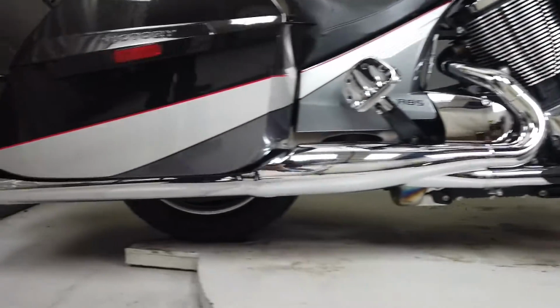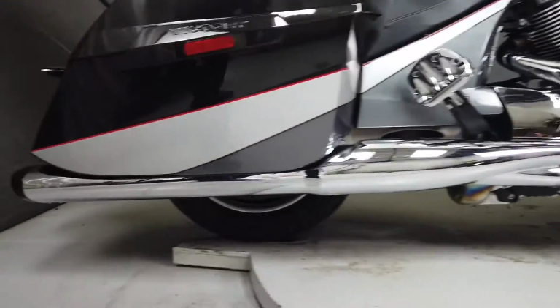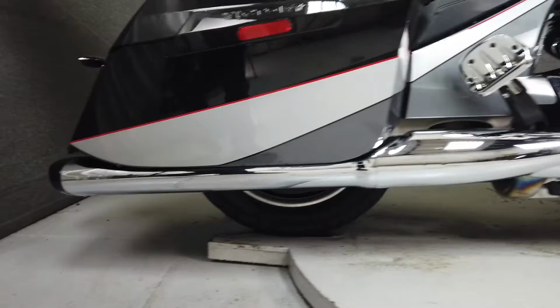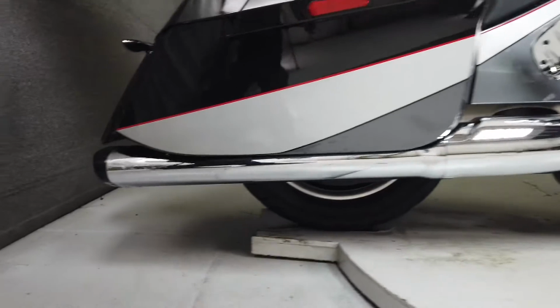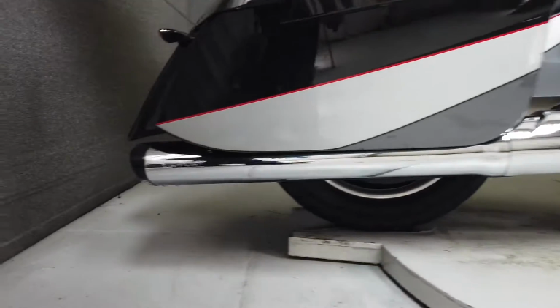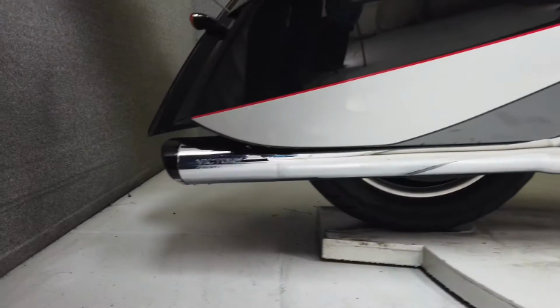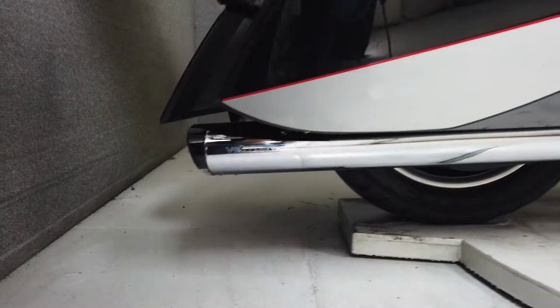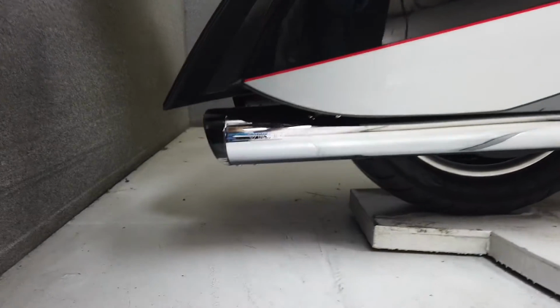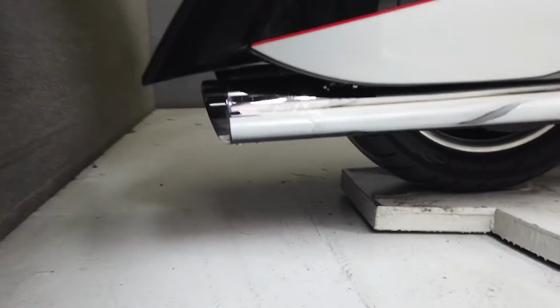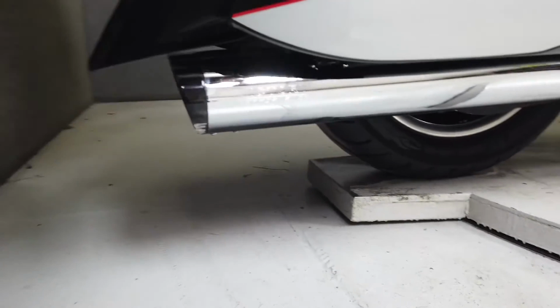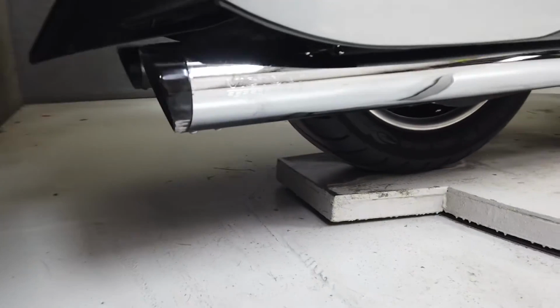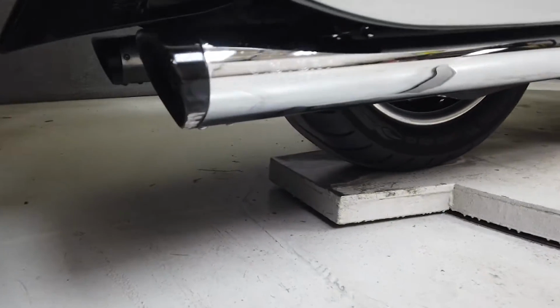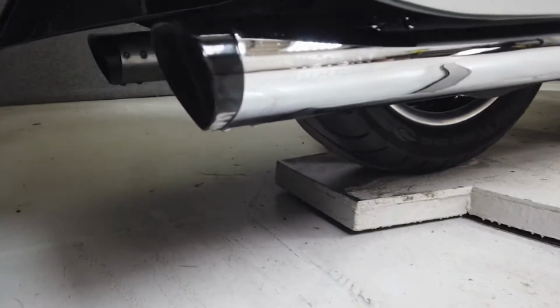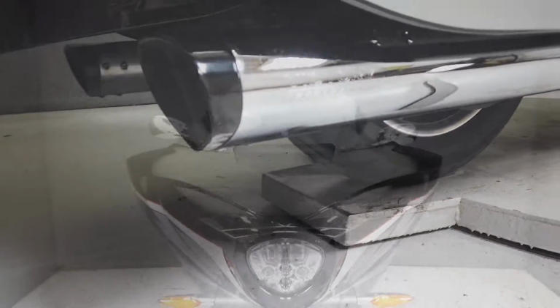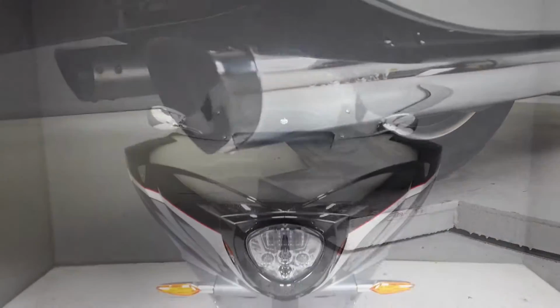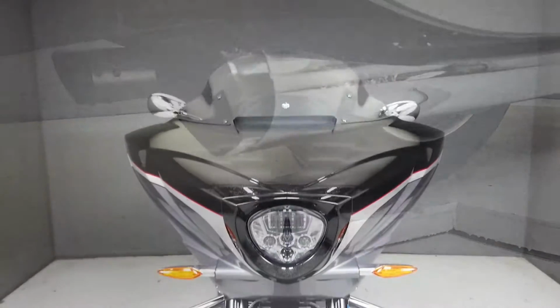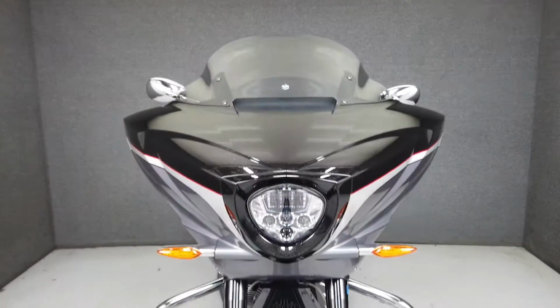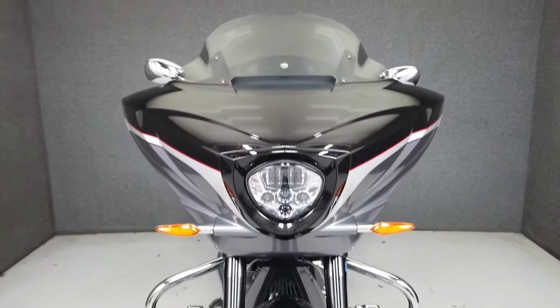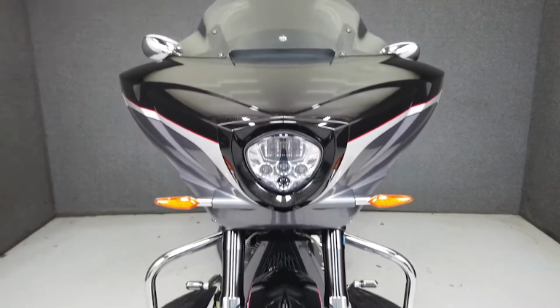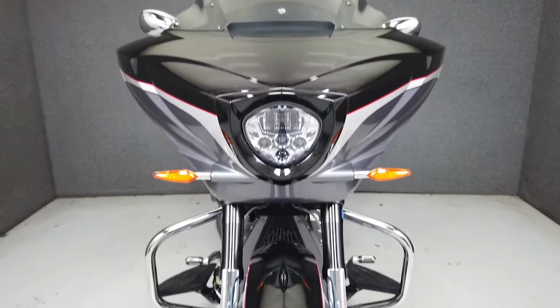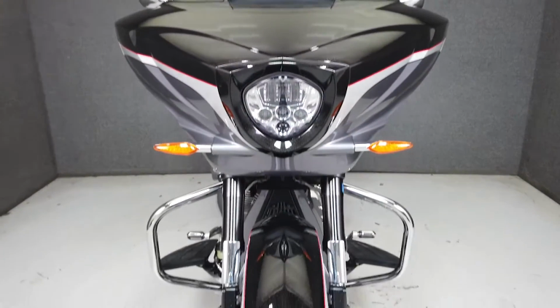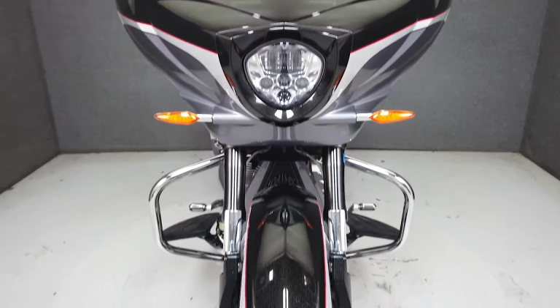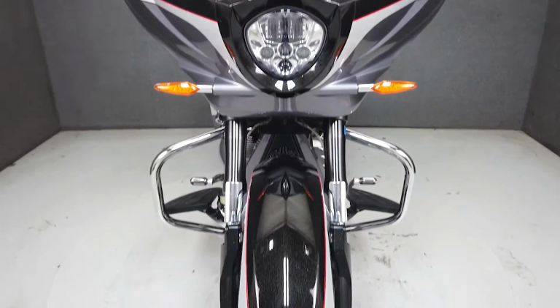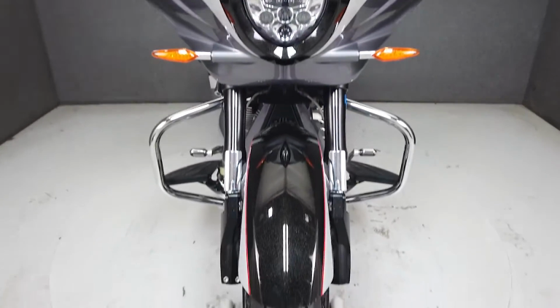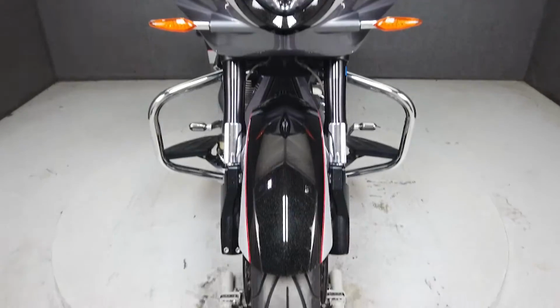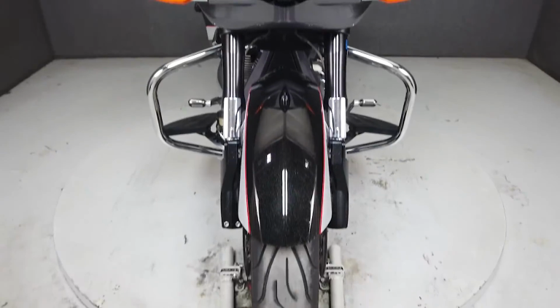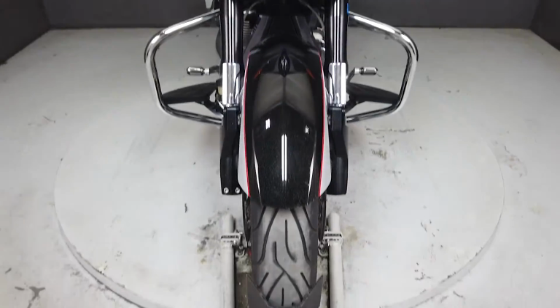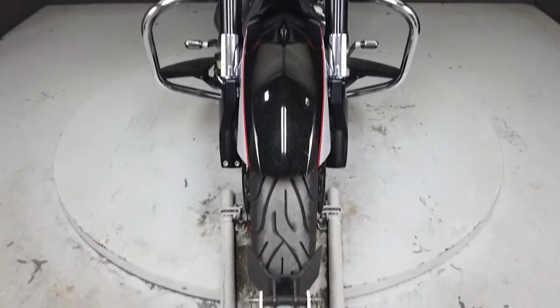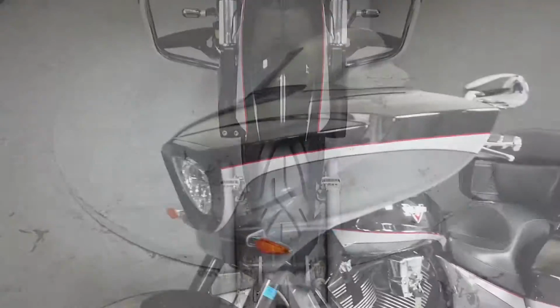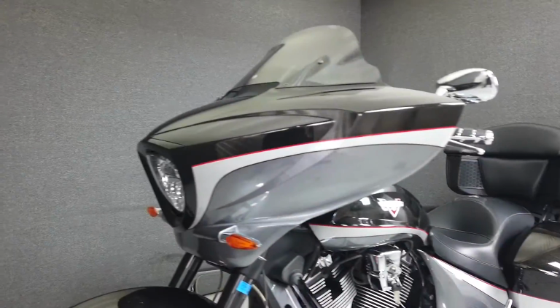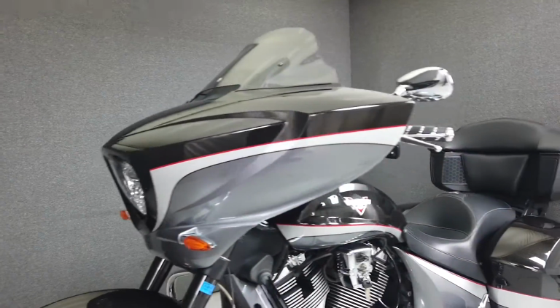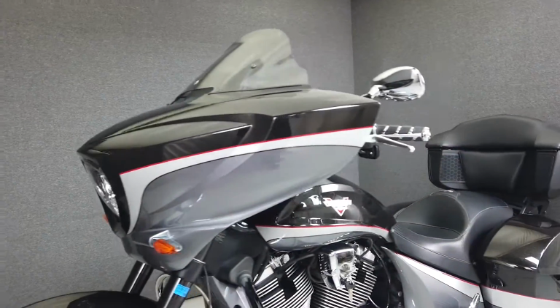The Magnum is powered by a 106 cubic inch fuel injected V-twin paired to a six-speed transmission that provides abundant low-end torque and sounds great.